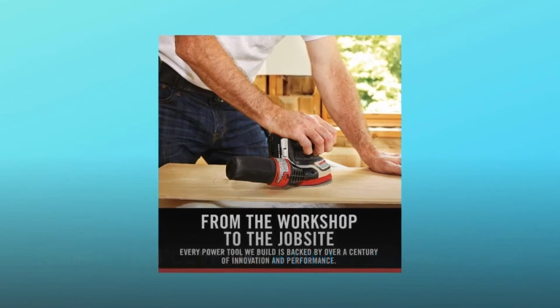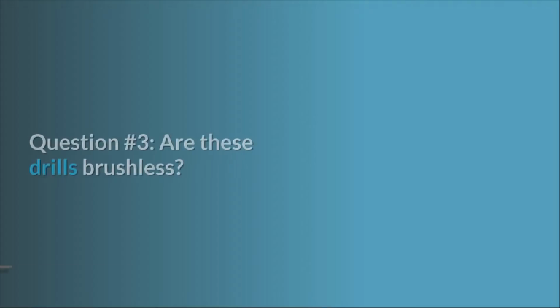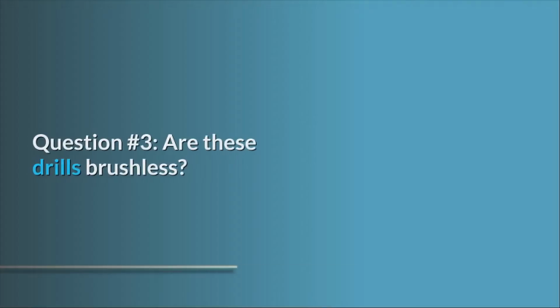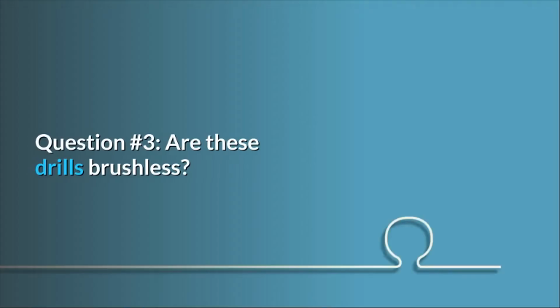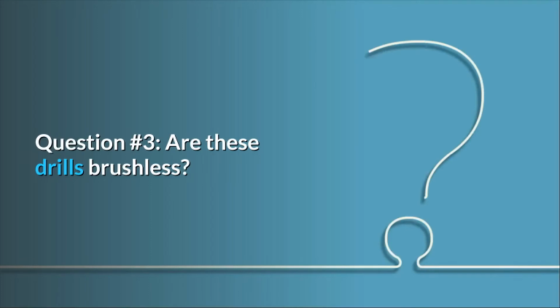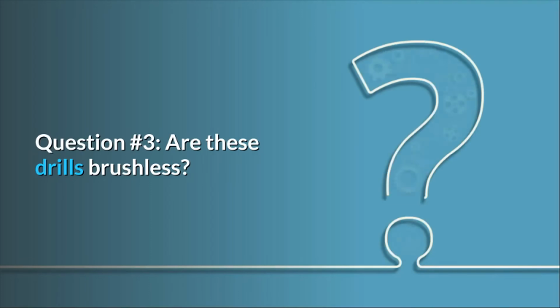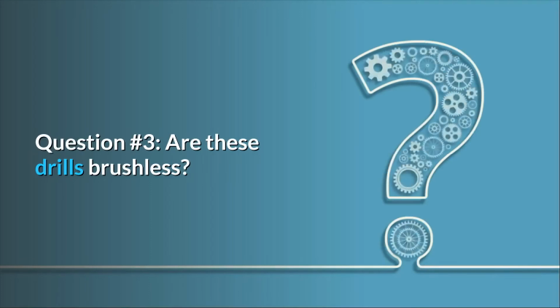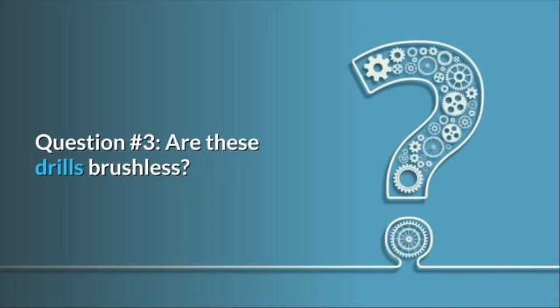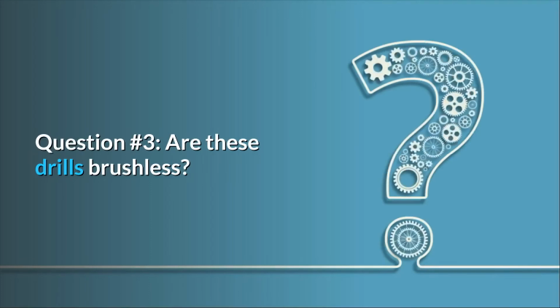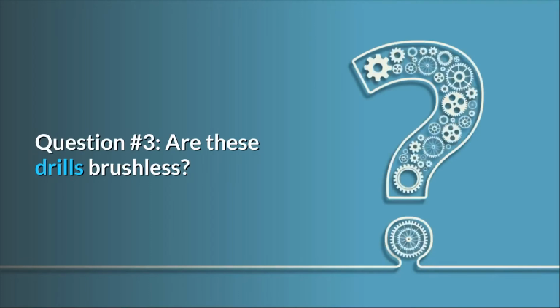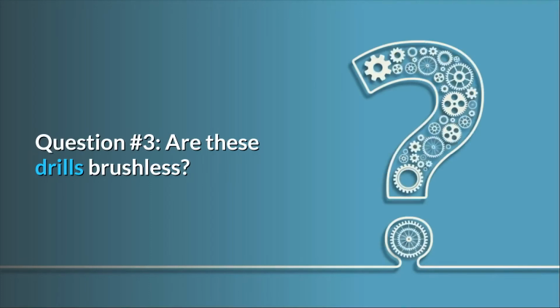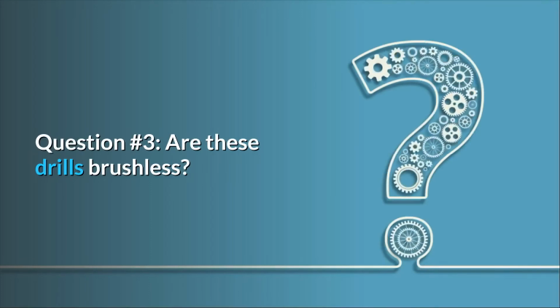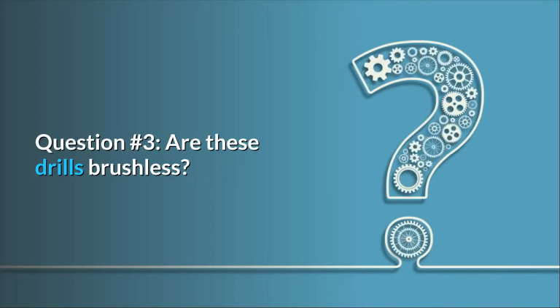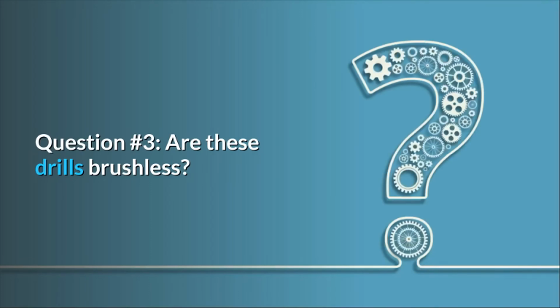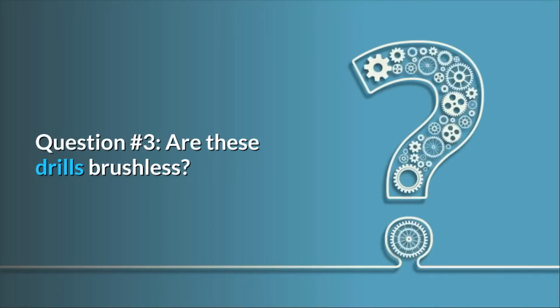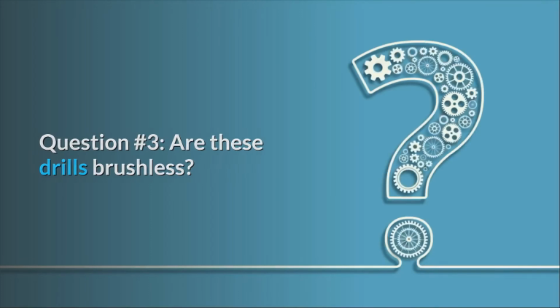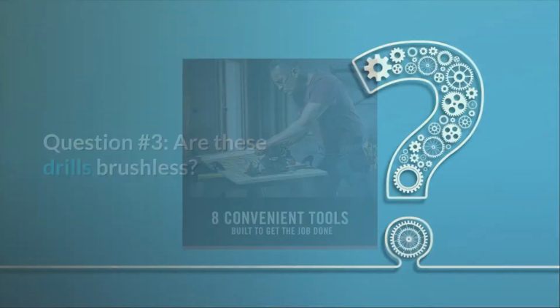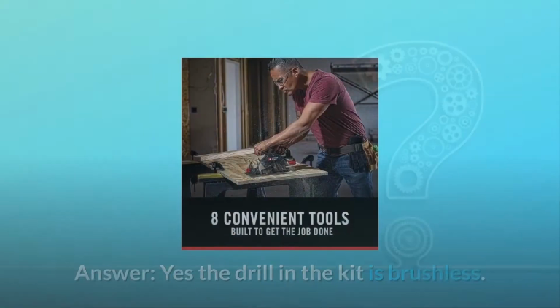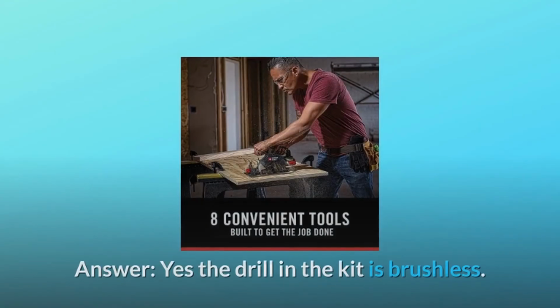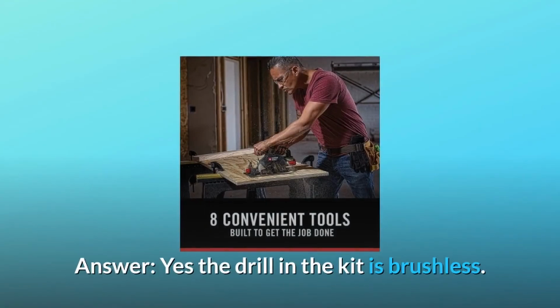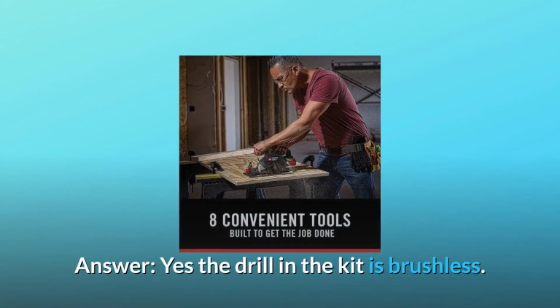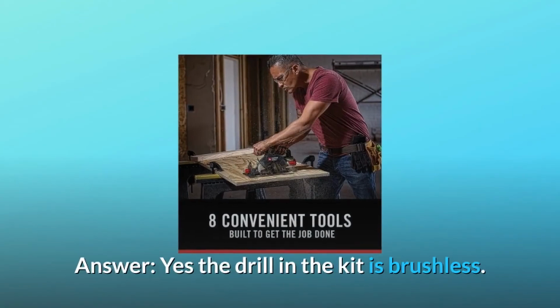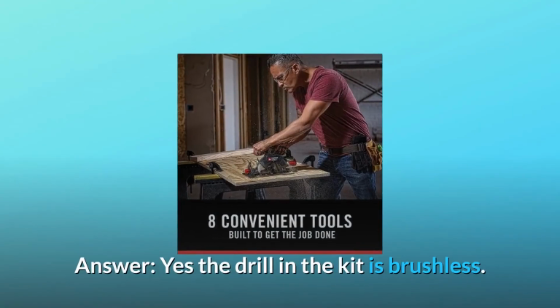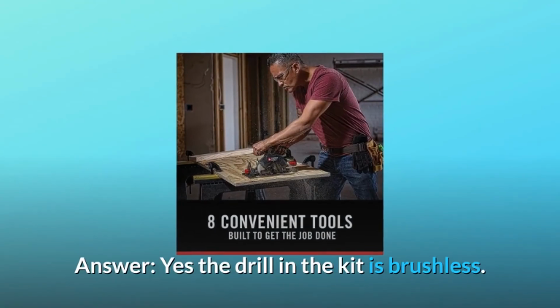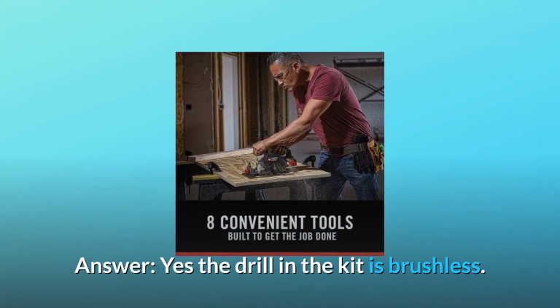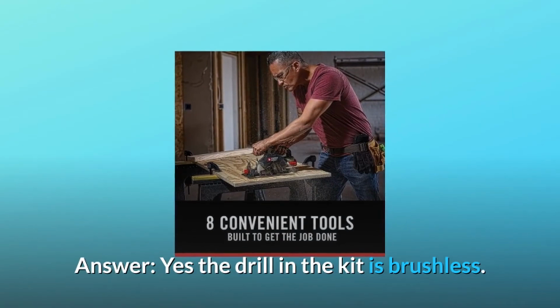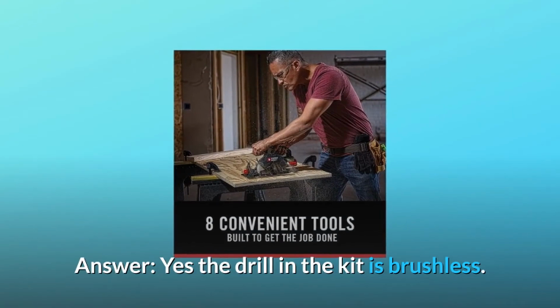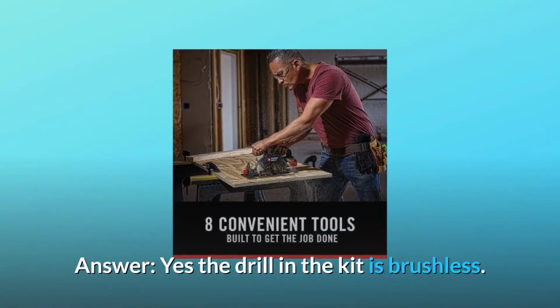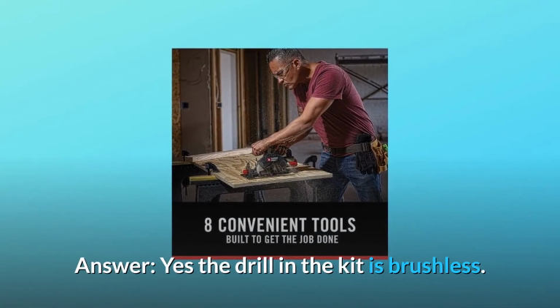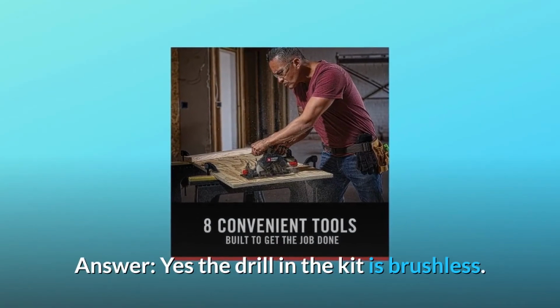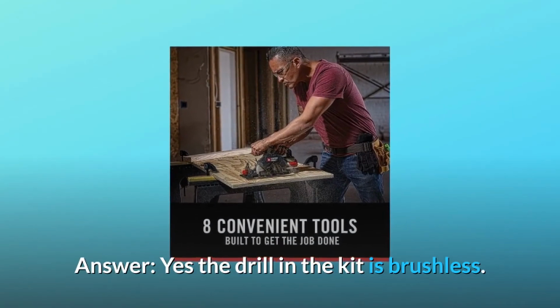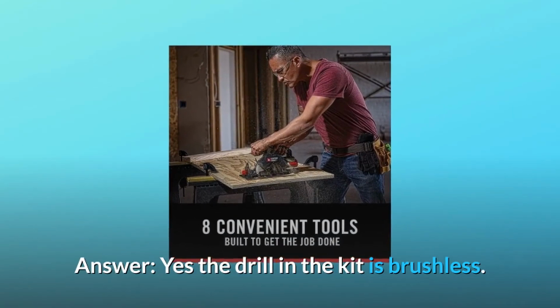Question number three: are these drills brushless? Yes, the drill in the kit is brushless.